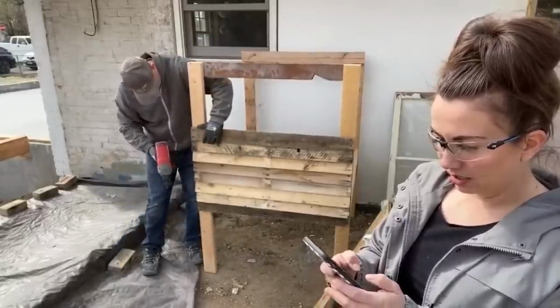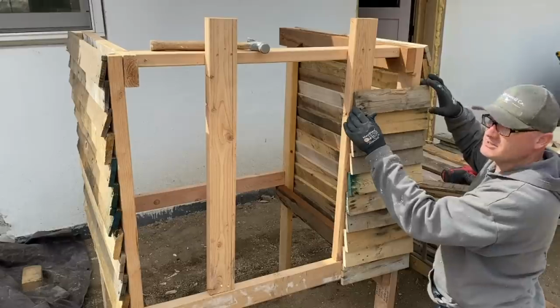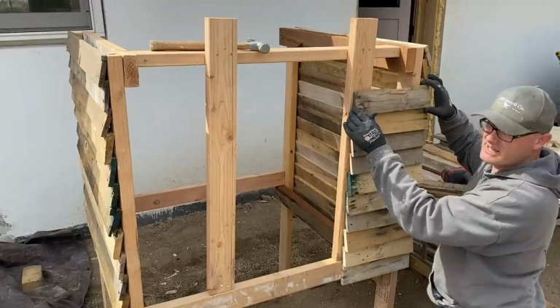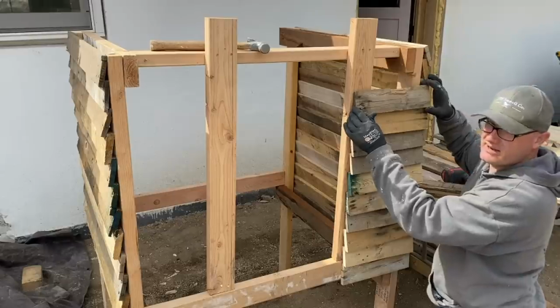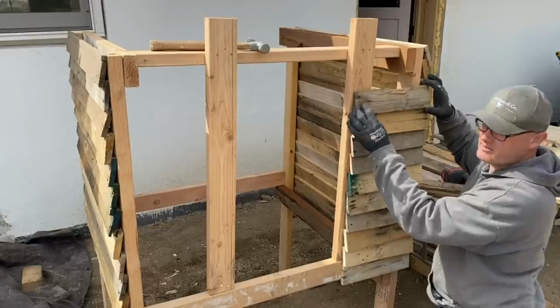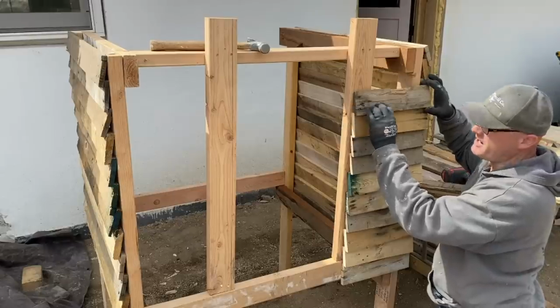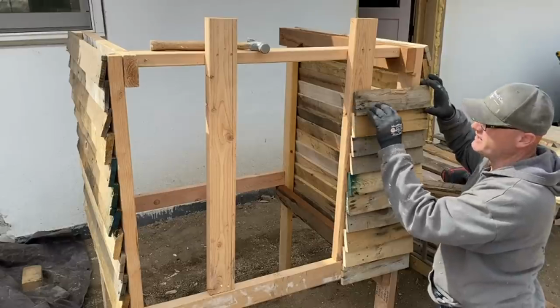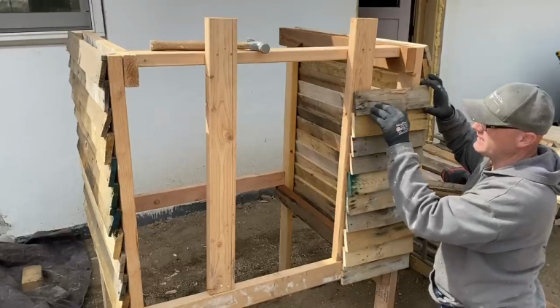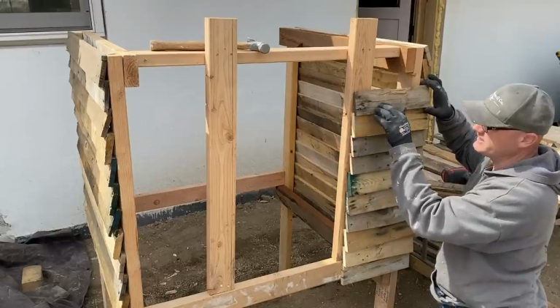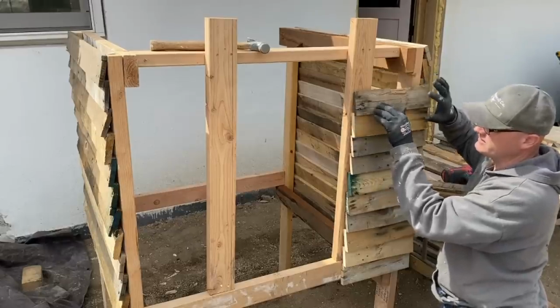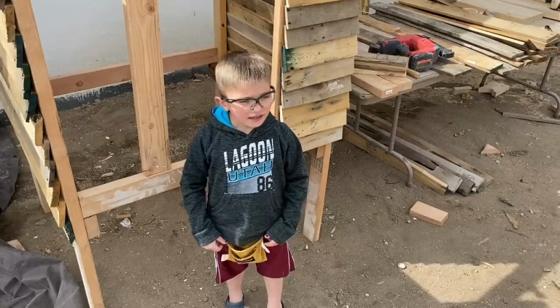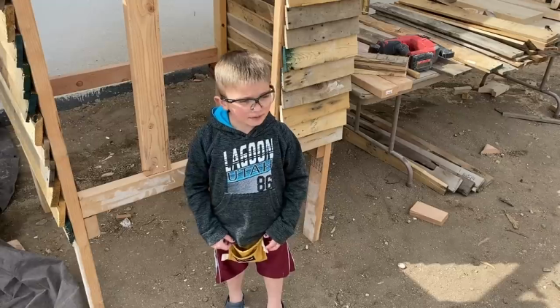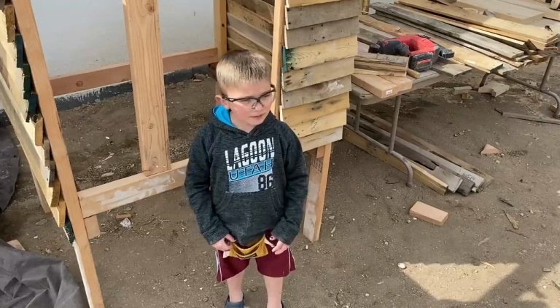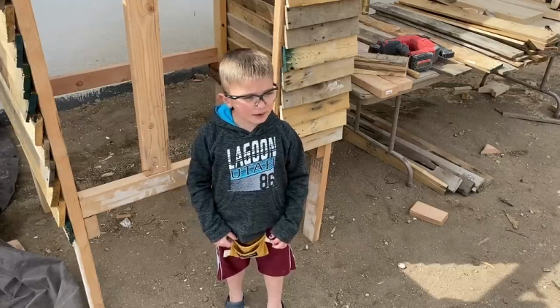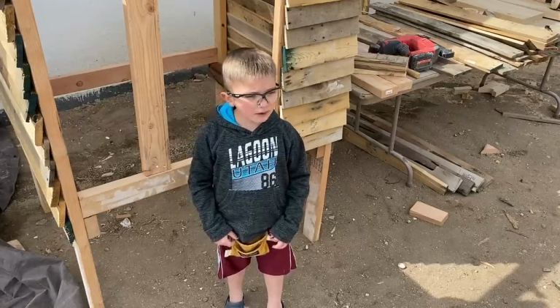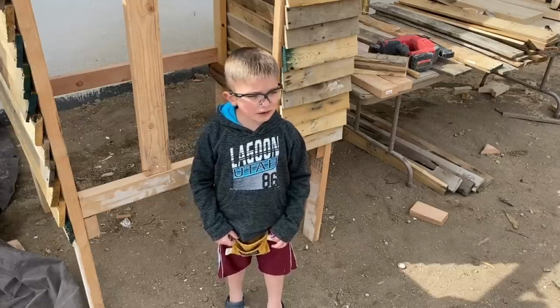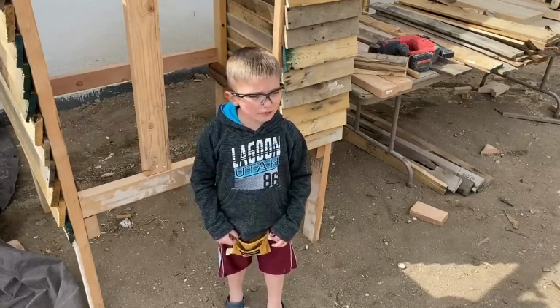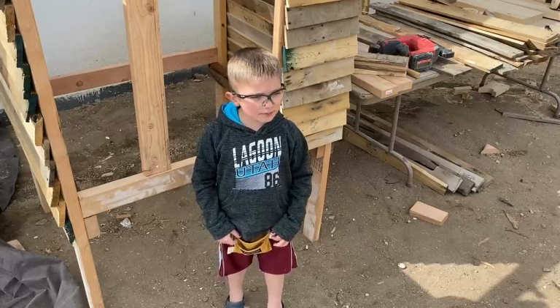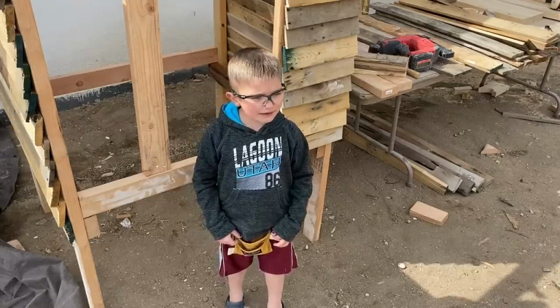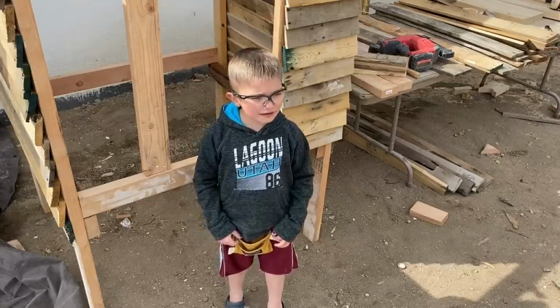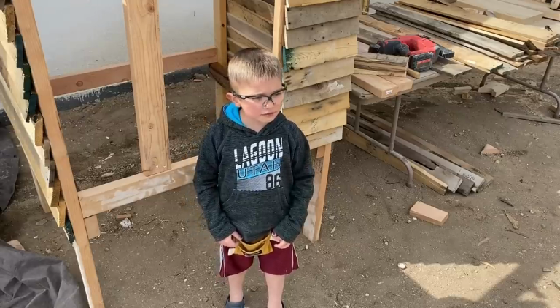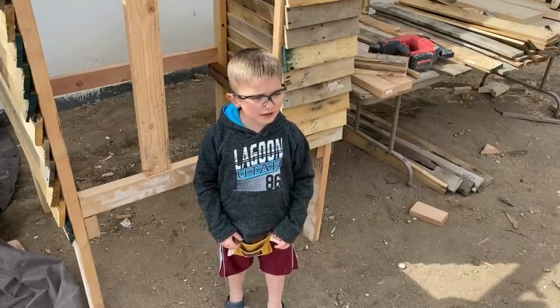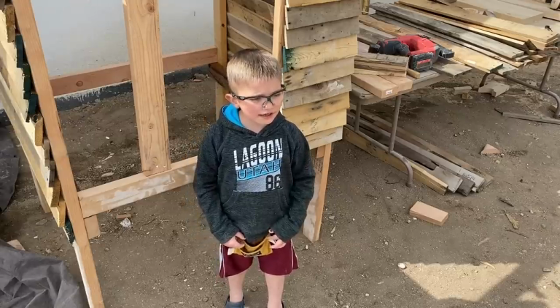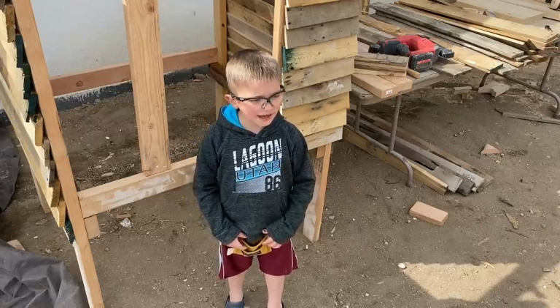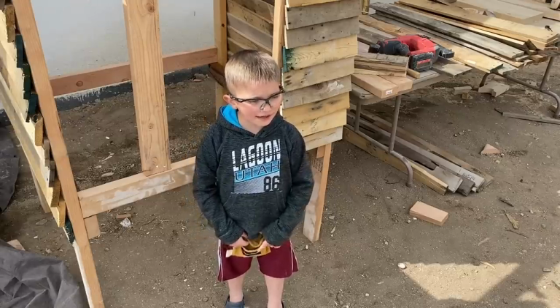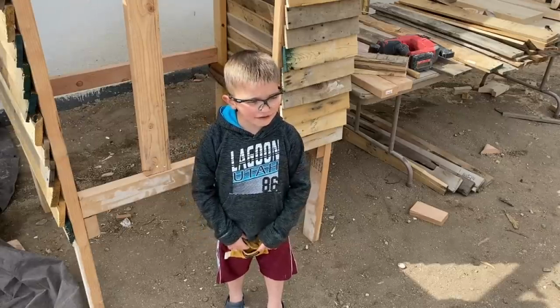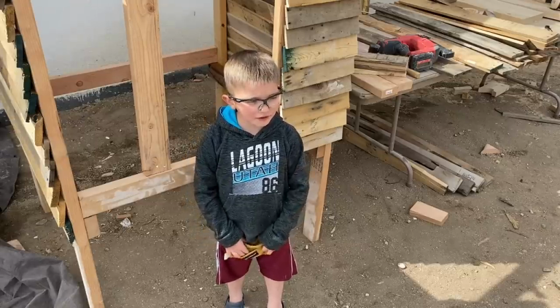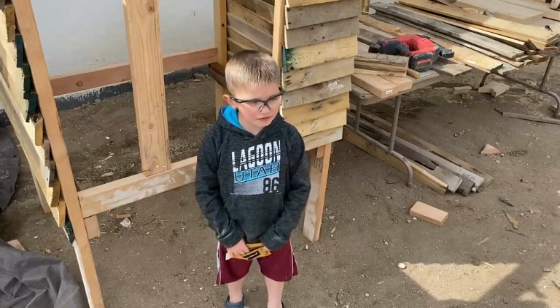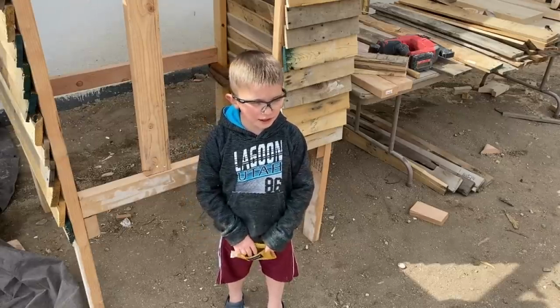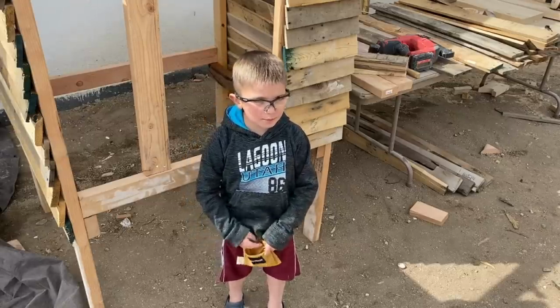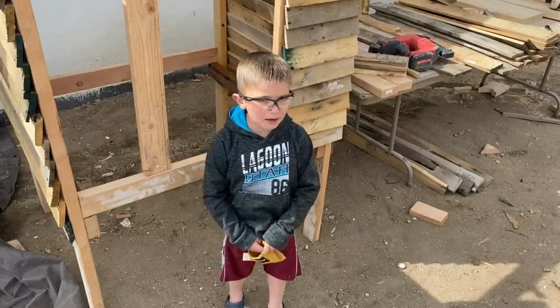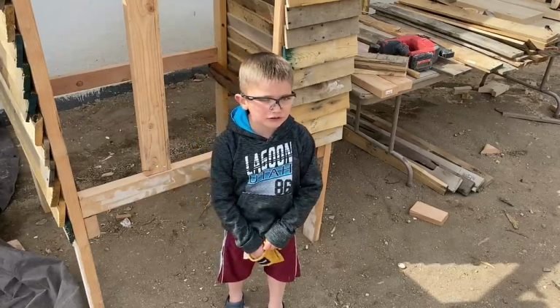I'm just laying them on here like shingles. I'm going to be working with my dad today and I have a little nail pouch.